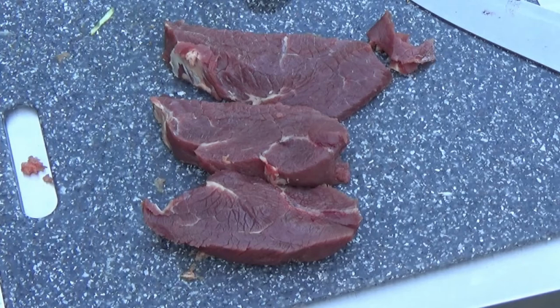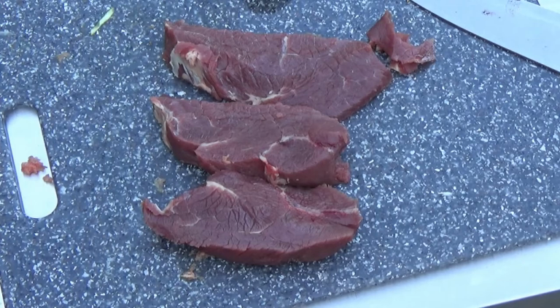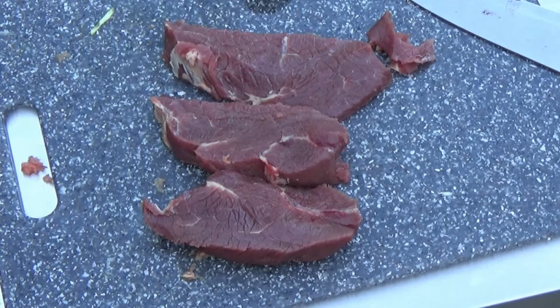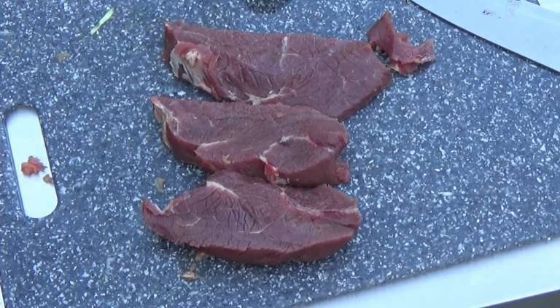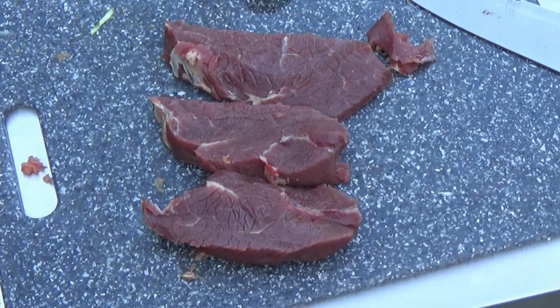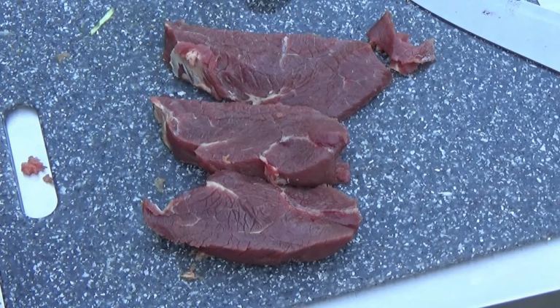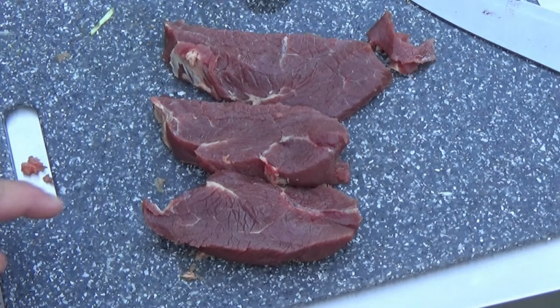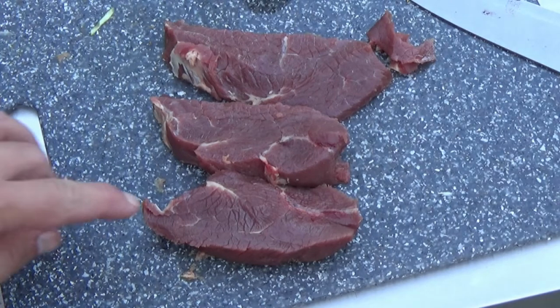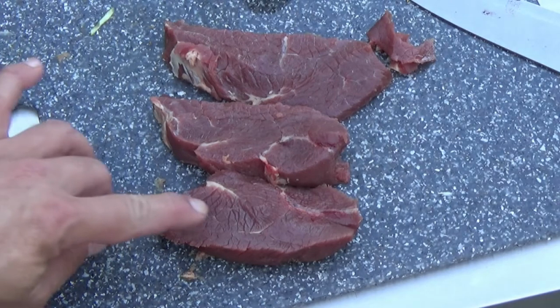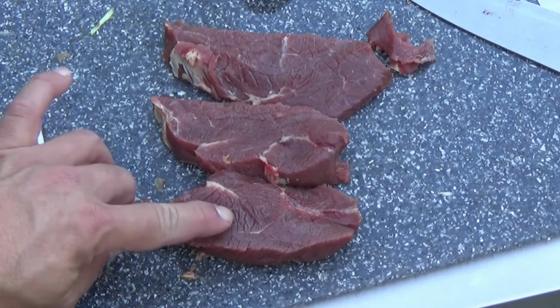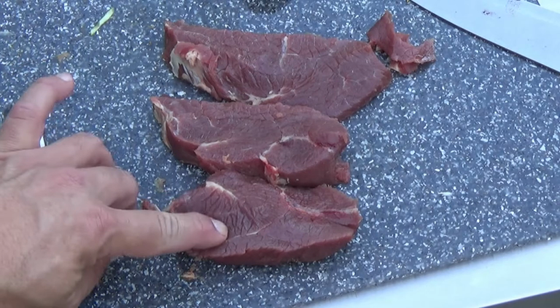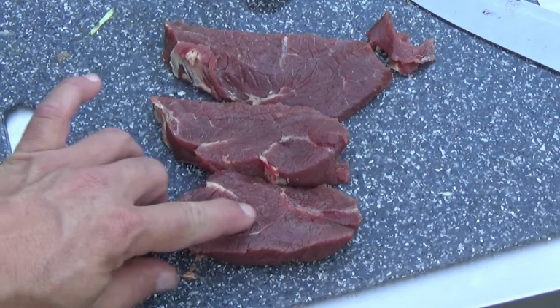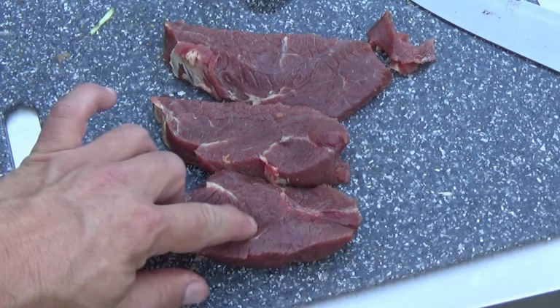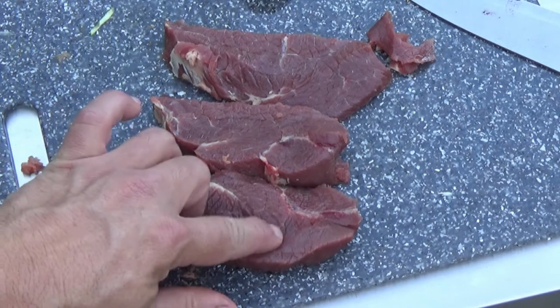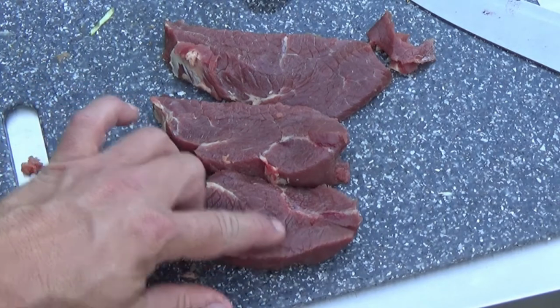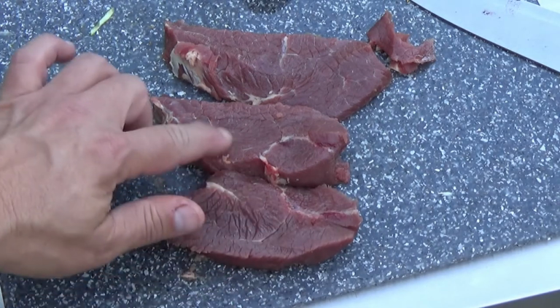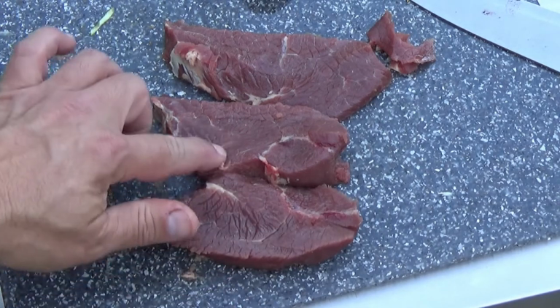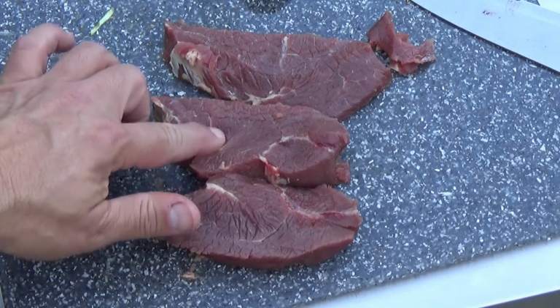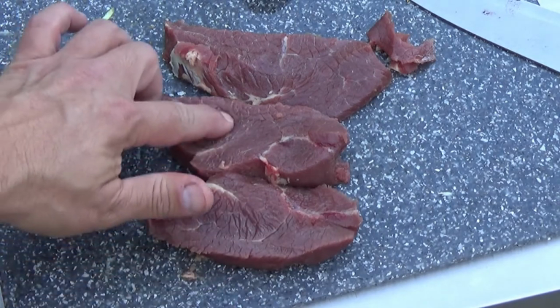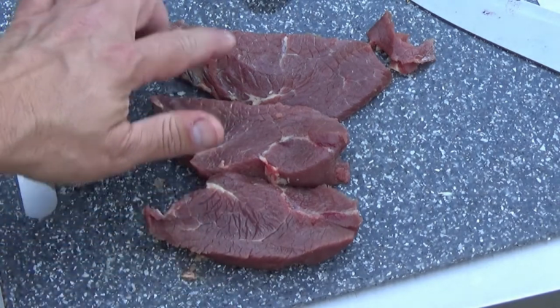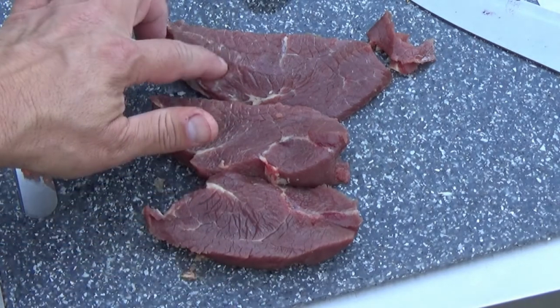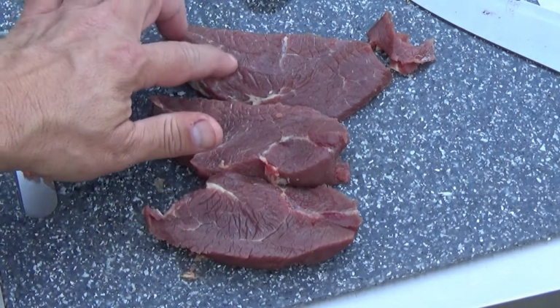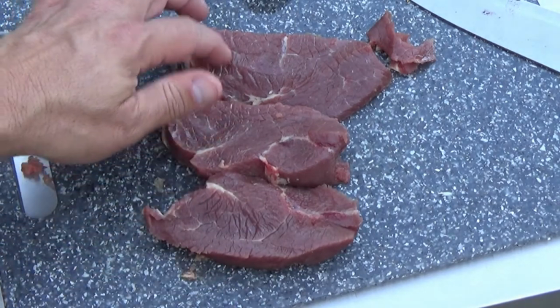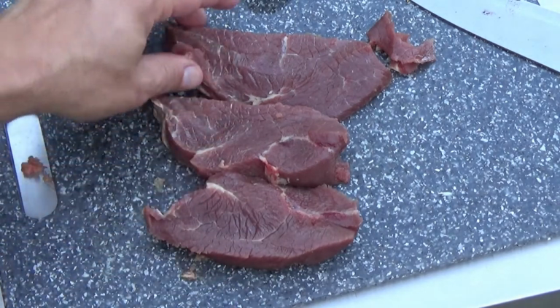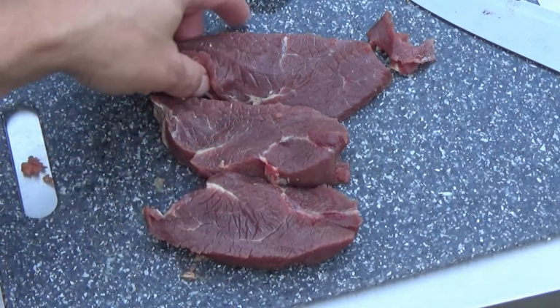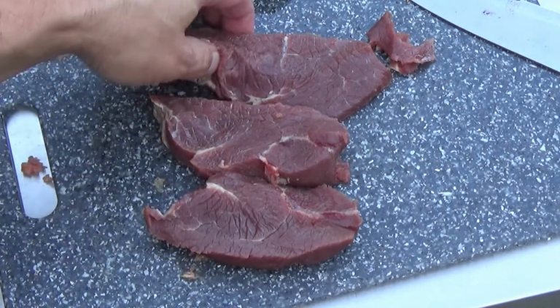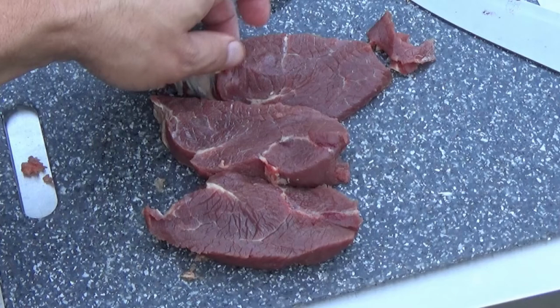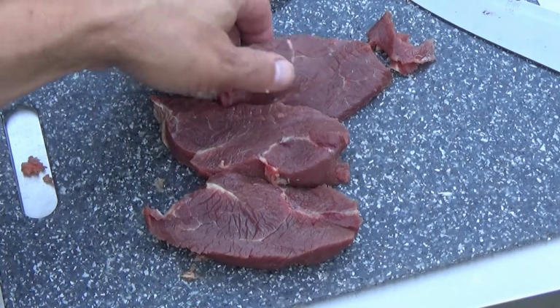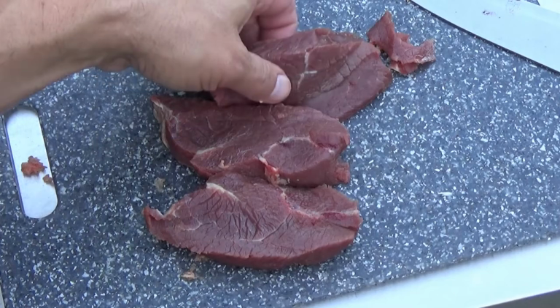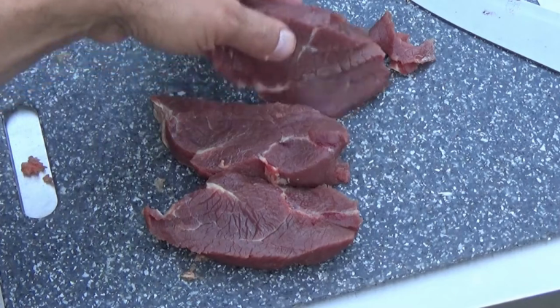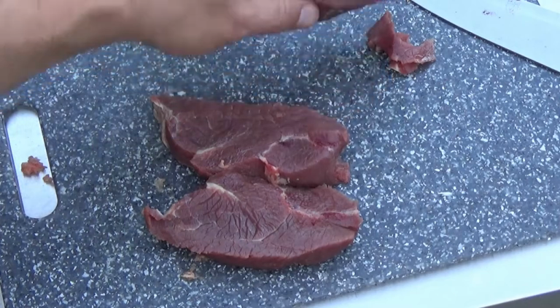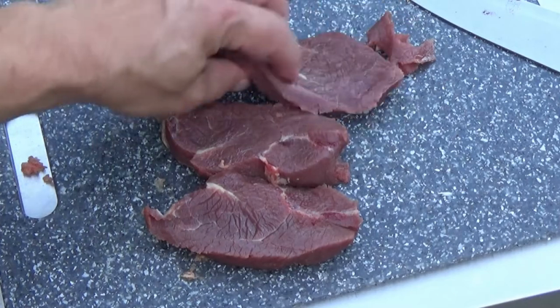I think I'm gonna have to put the LED on my camera because I don't think it's gonna pick up how dark and lean and beautiful this bison is.